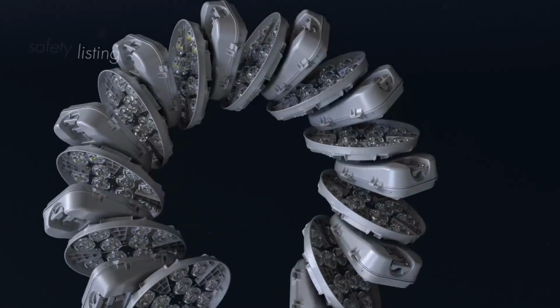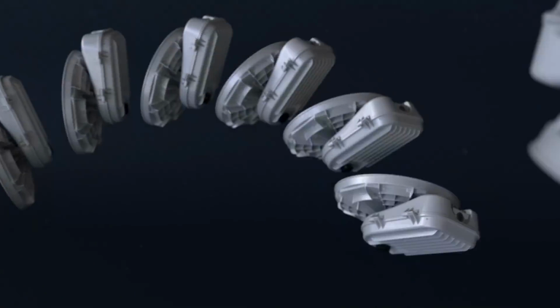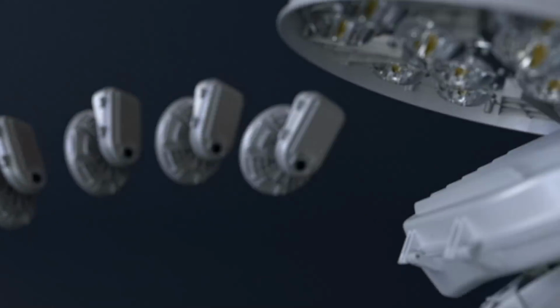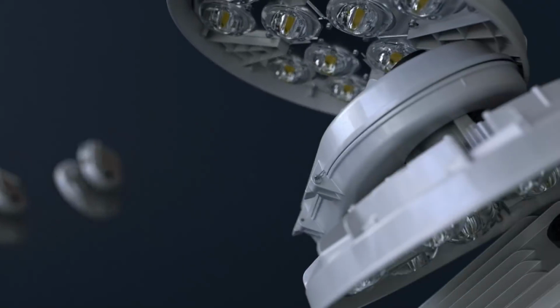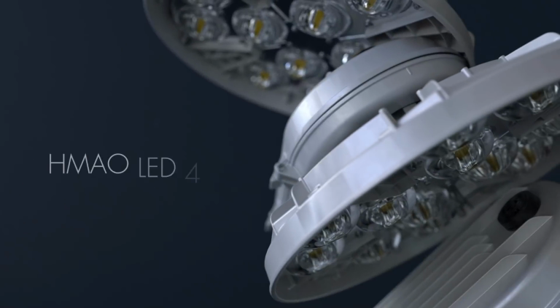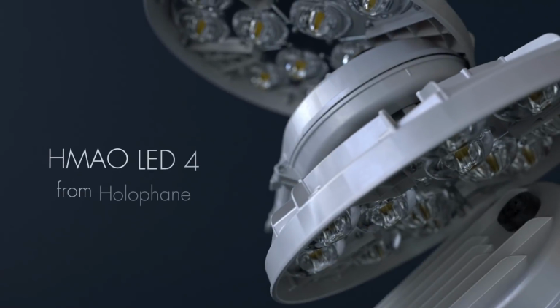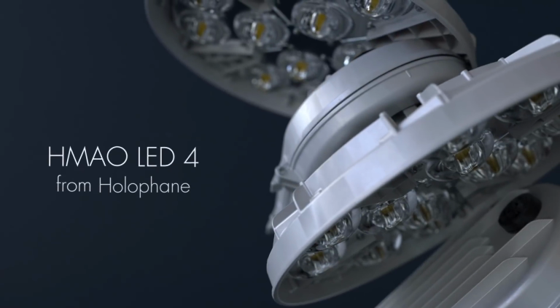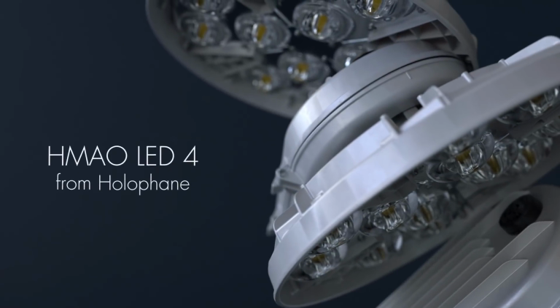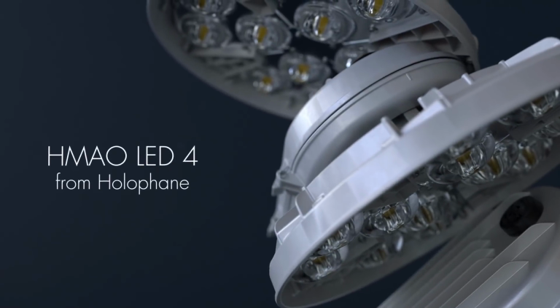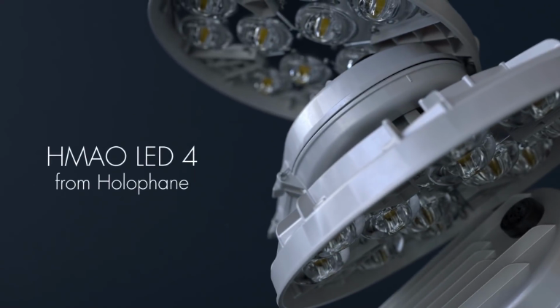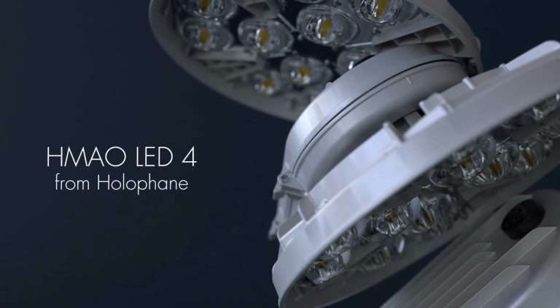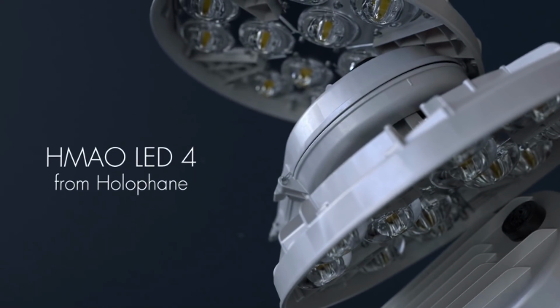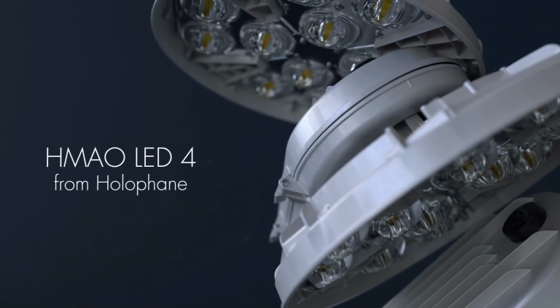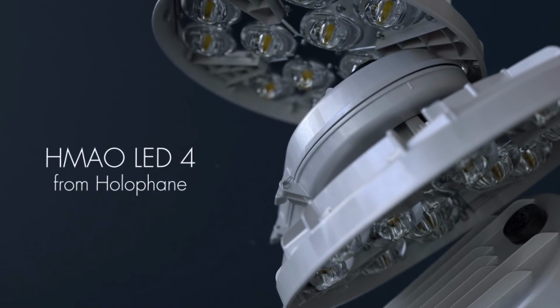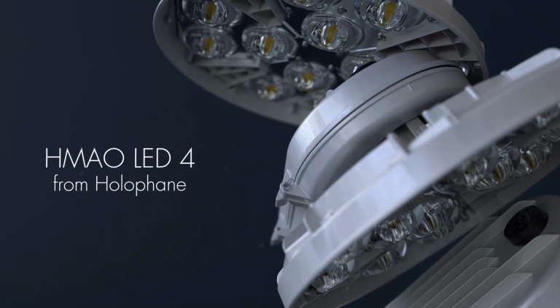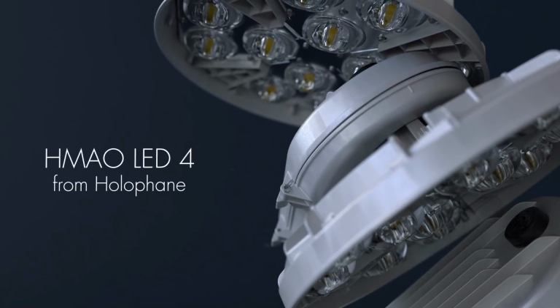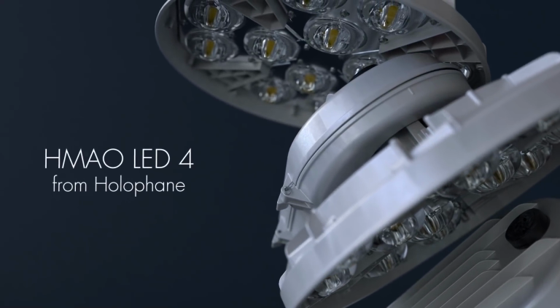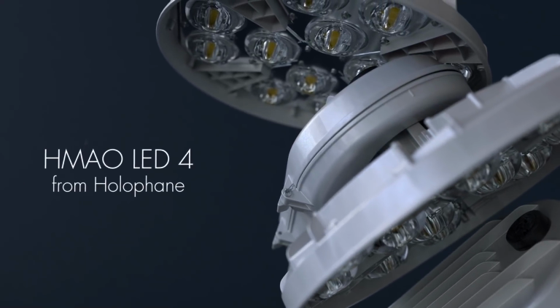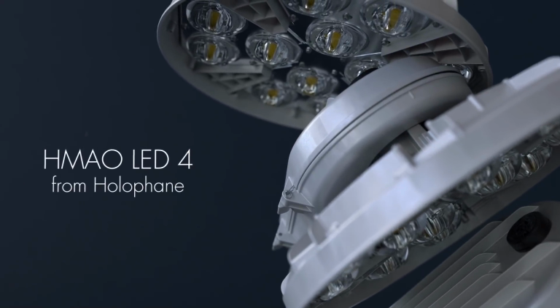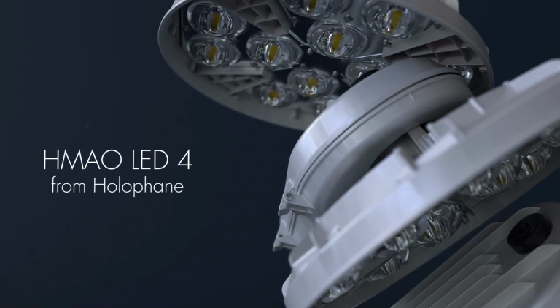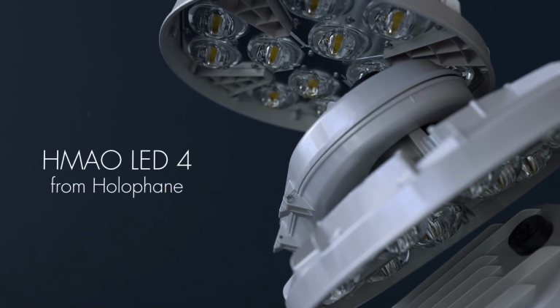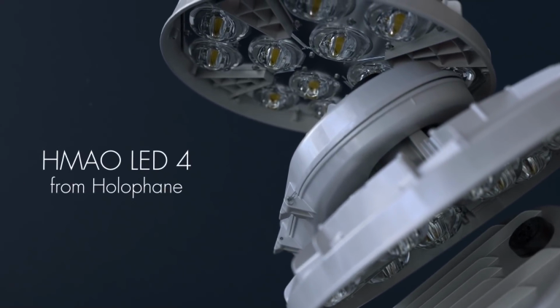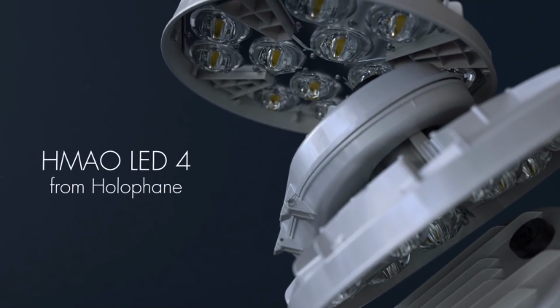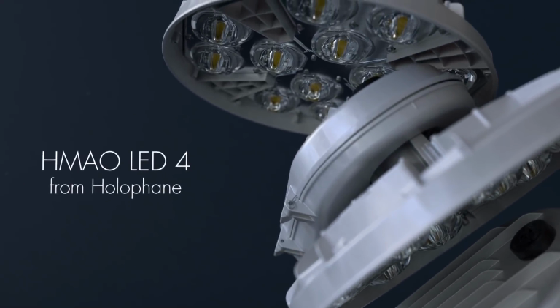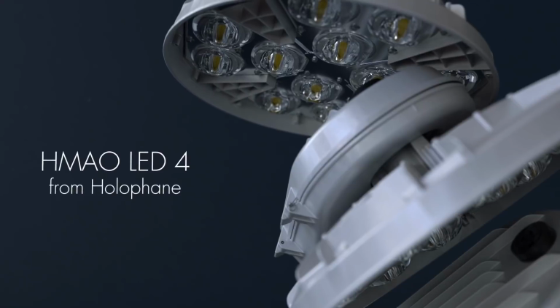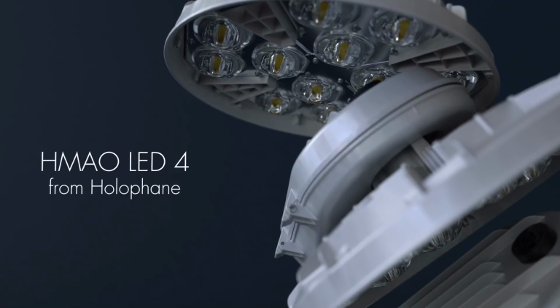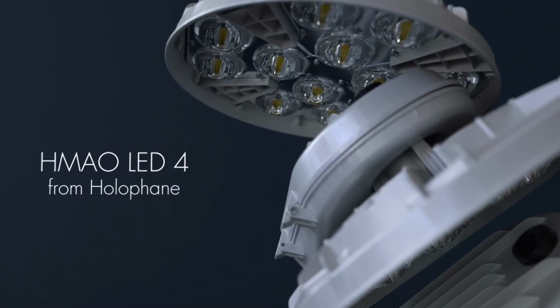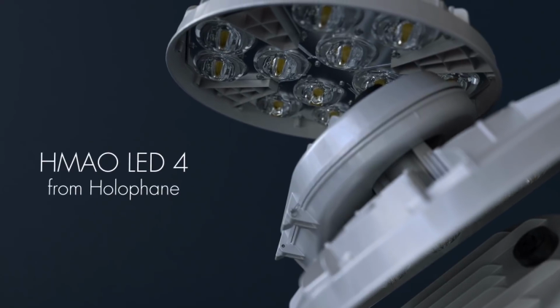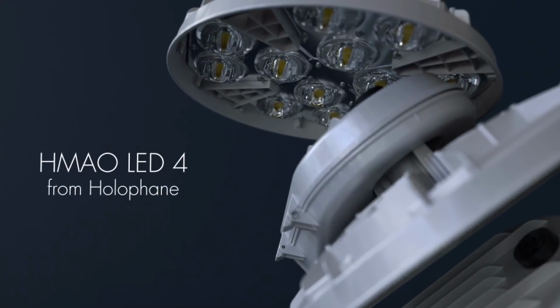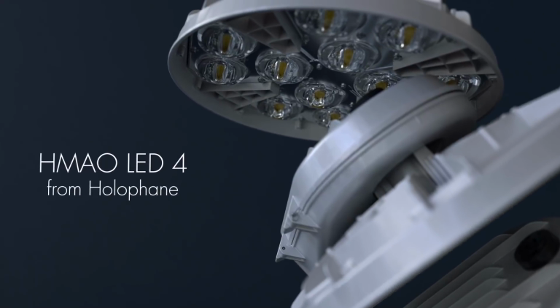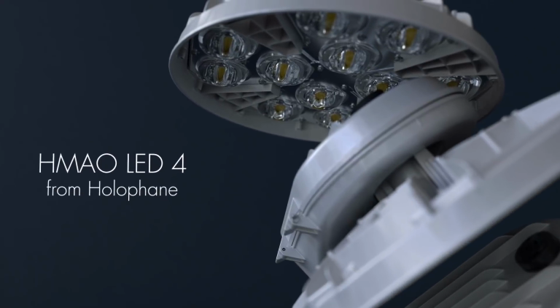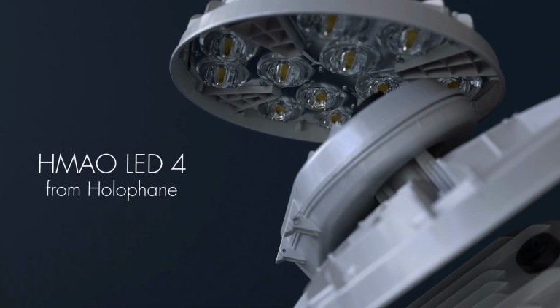The HMAO LED4 from Hall of Fame — the sustainable solution for all high mast lighting applications.